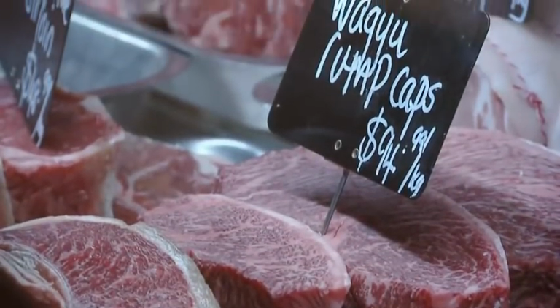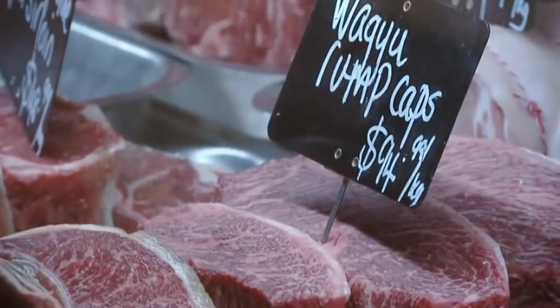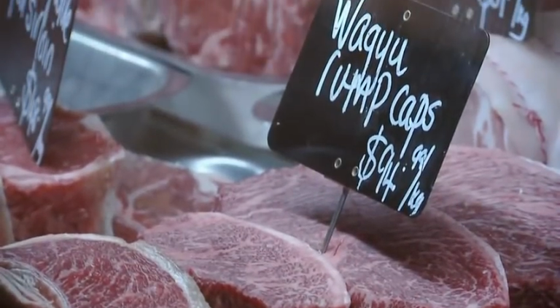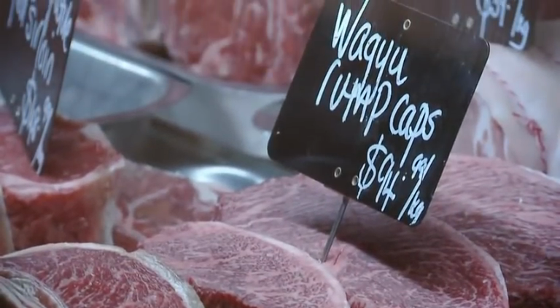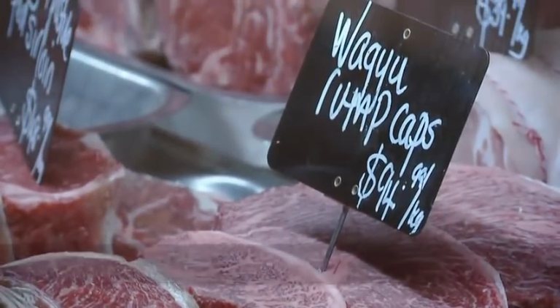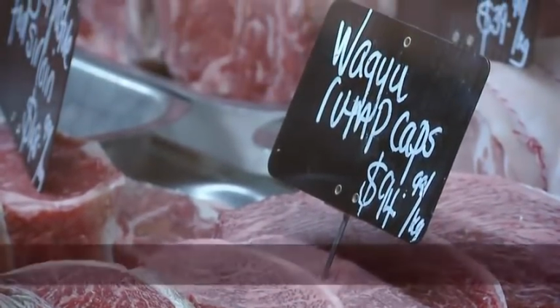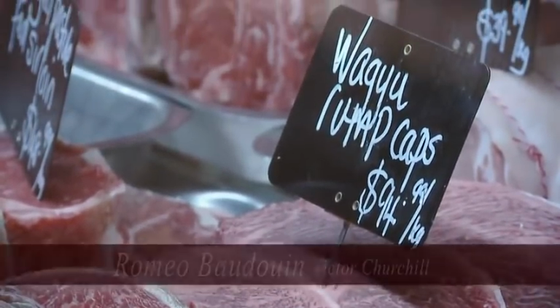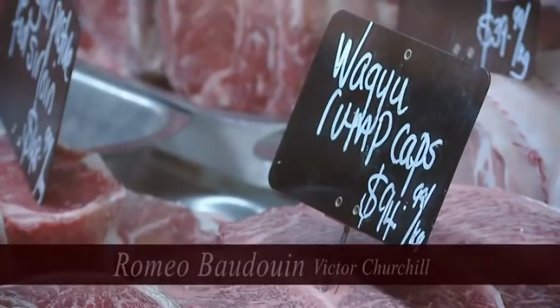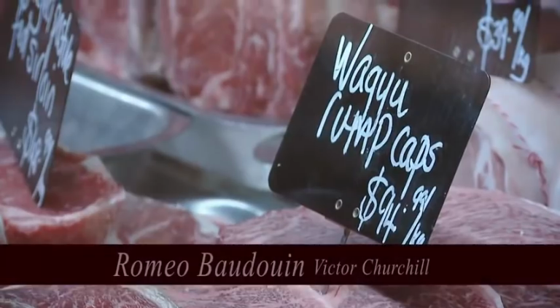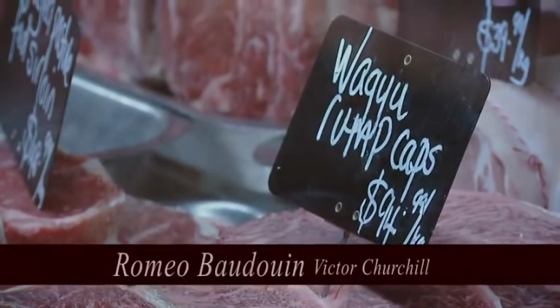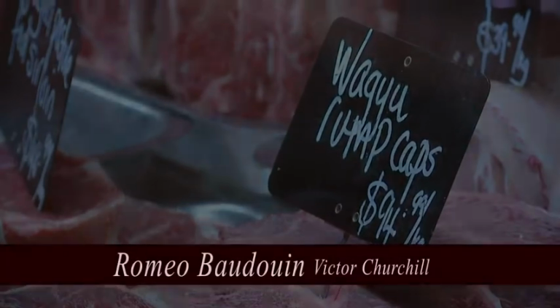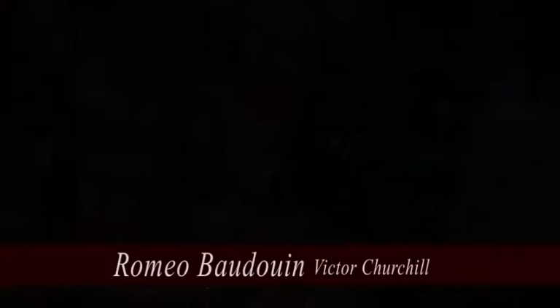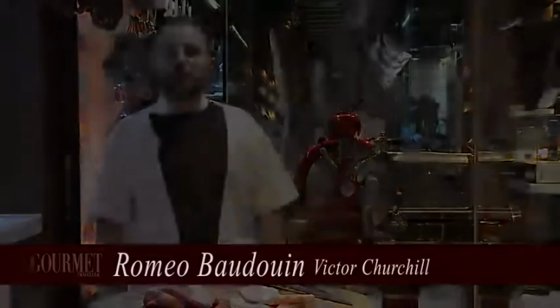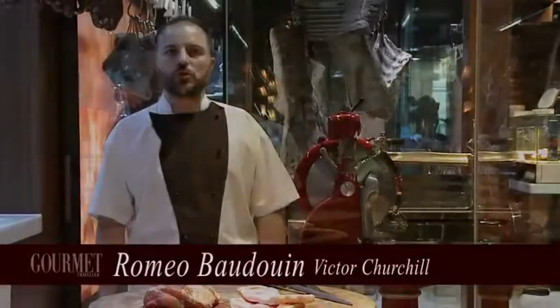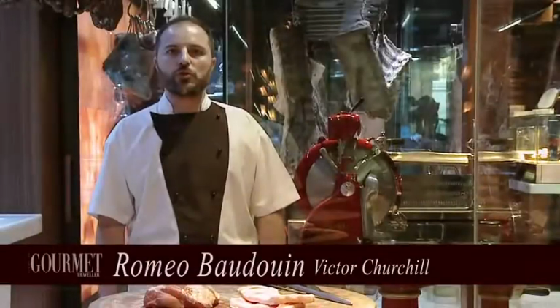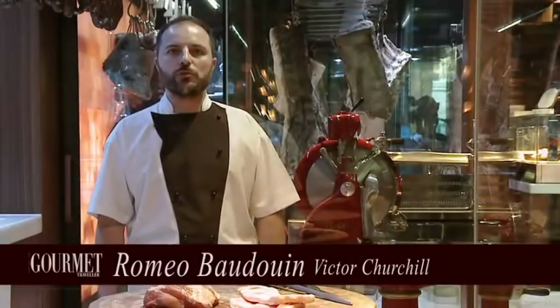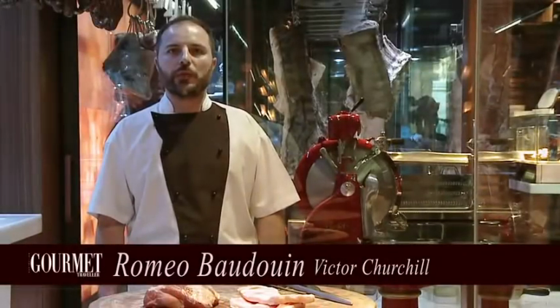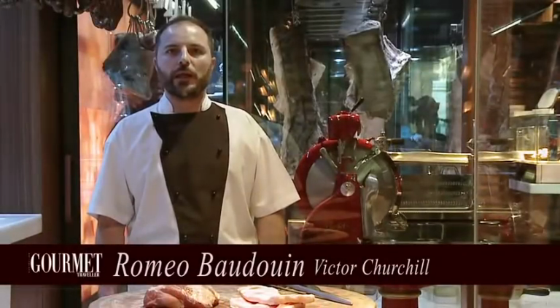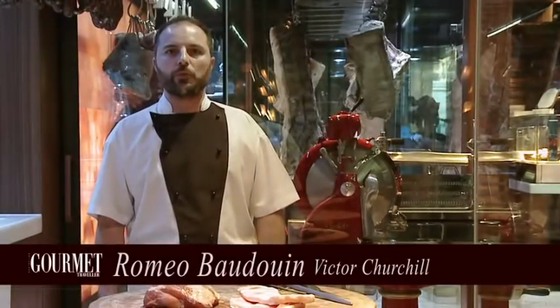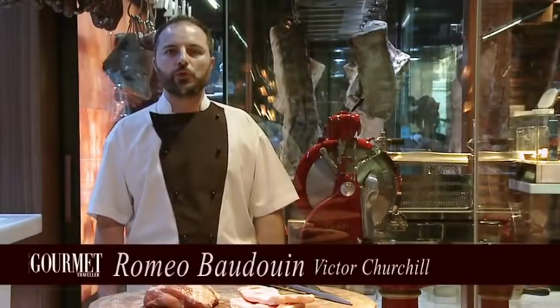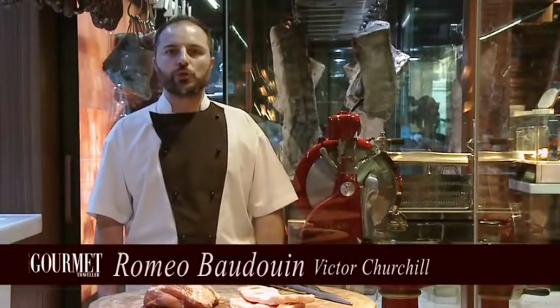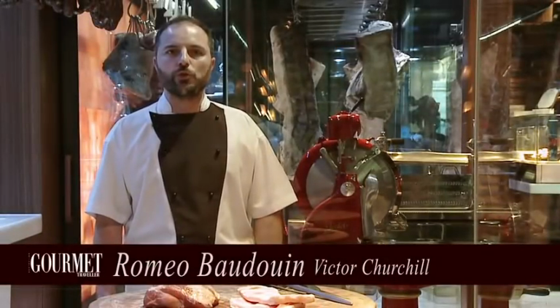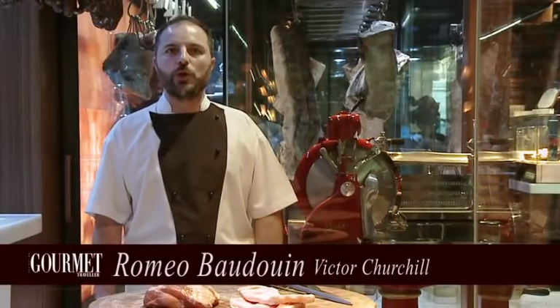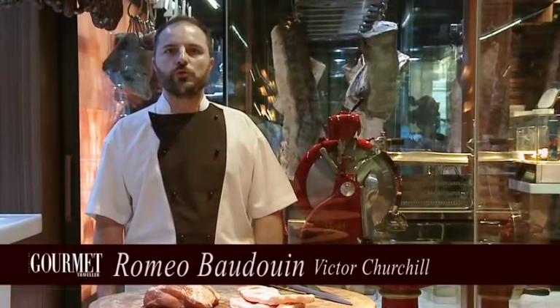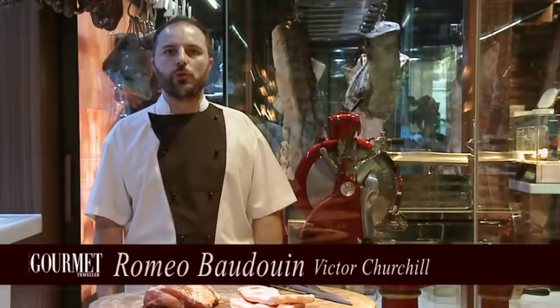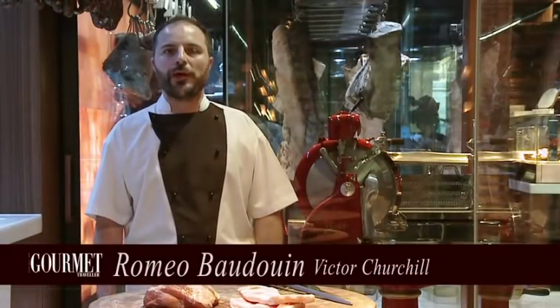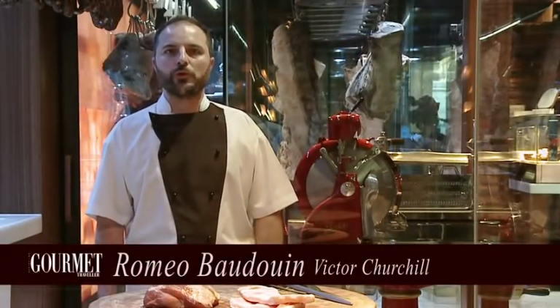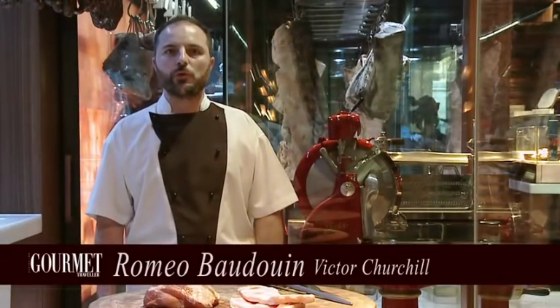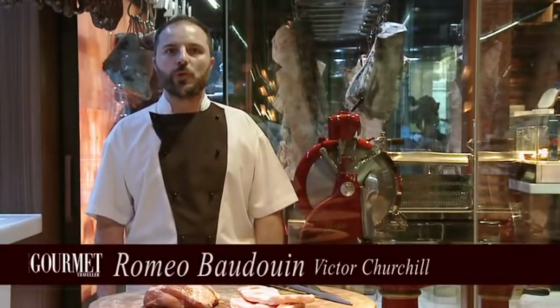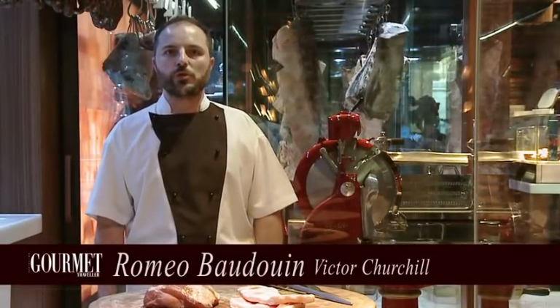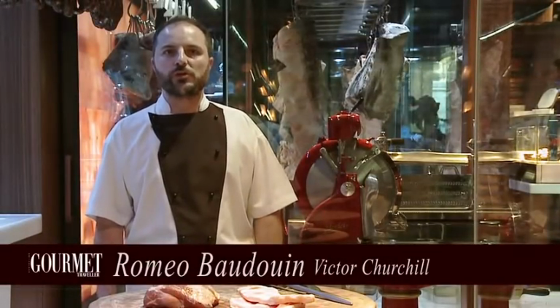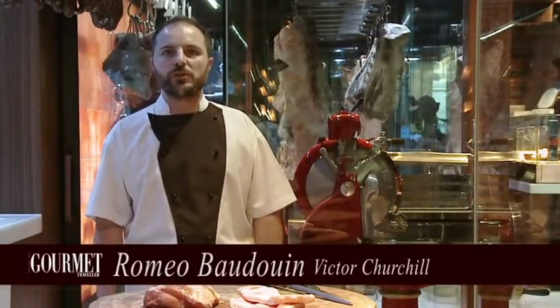Hi, I'm Romeo. I'm the head chef of Victor Churchill and I'm going to show you how to do hand-cut pork sausages.